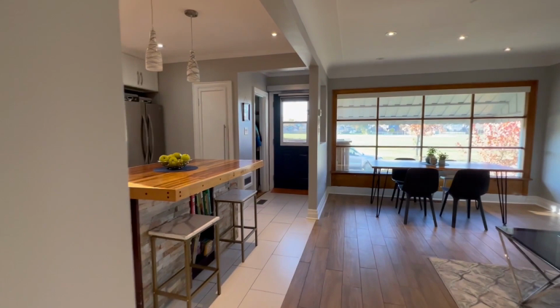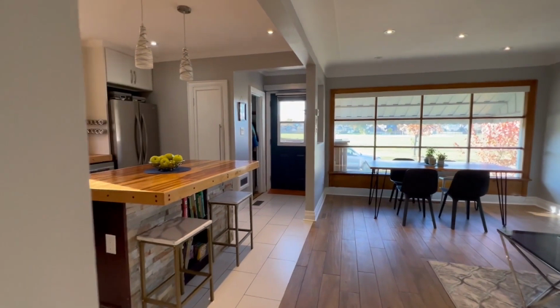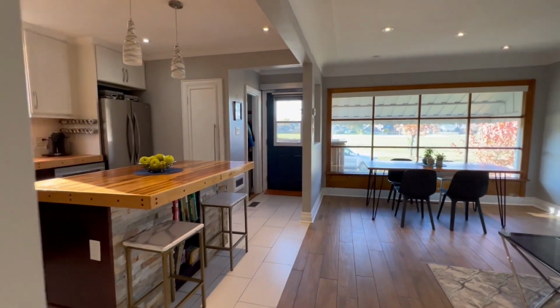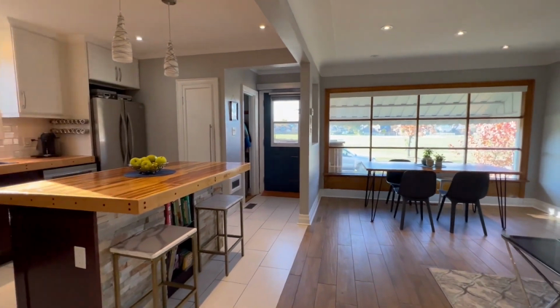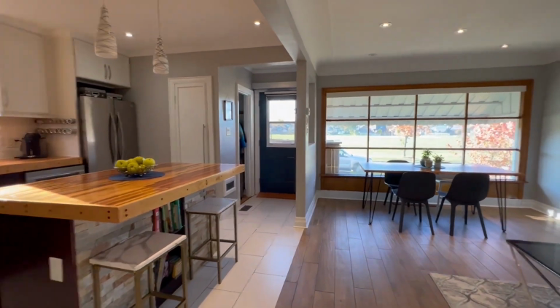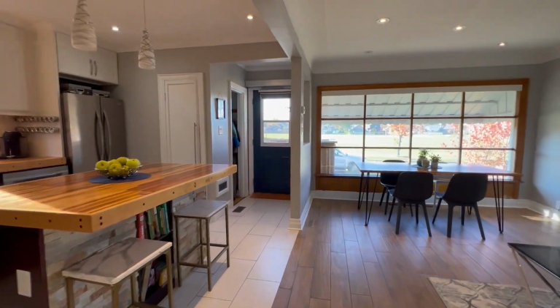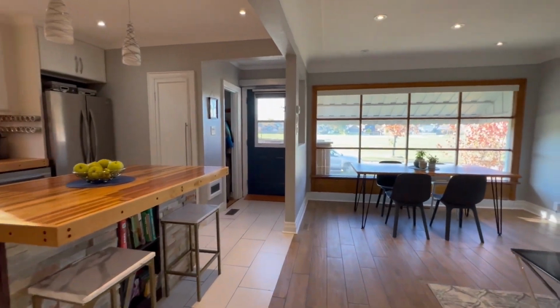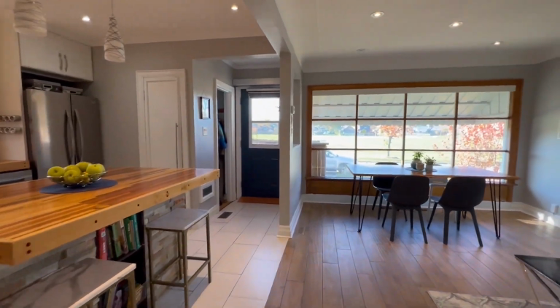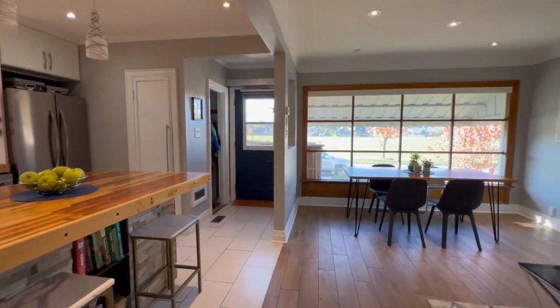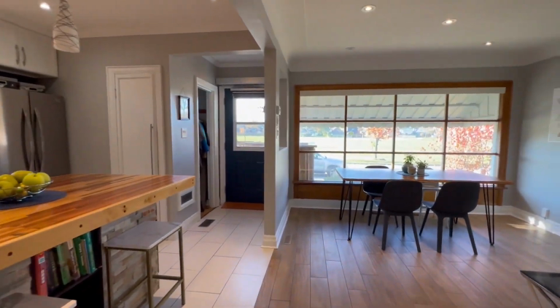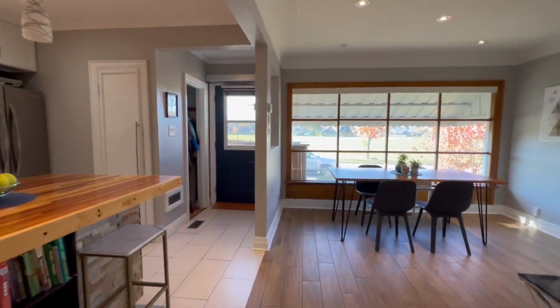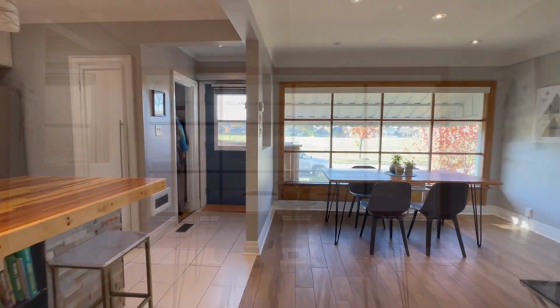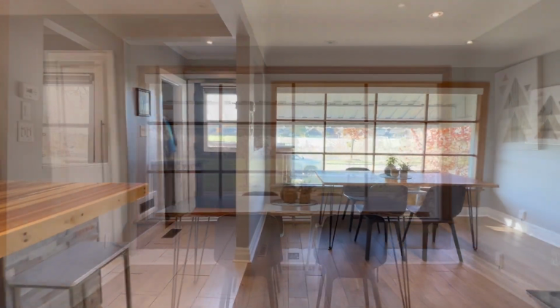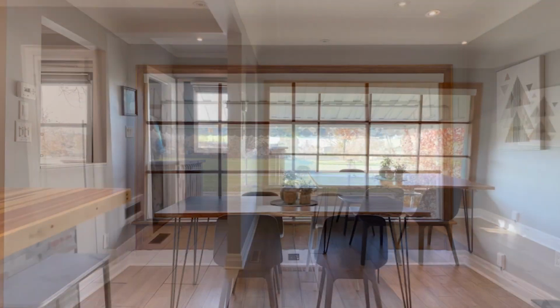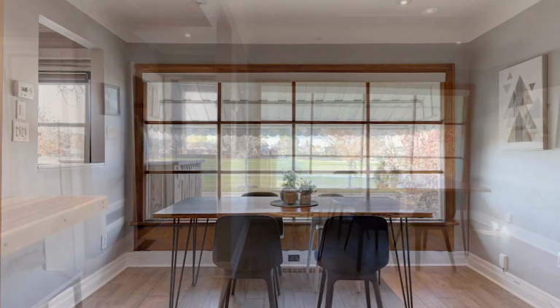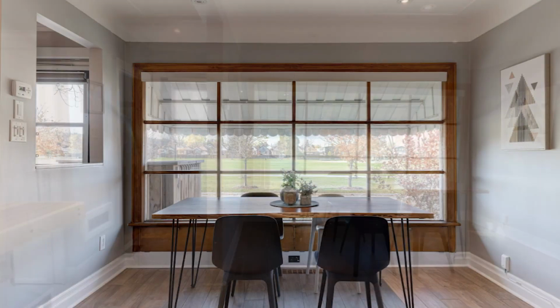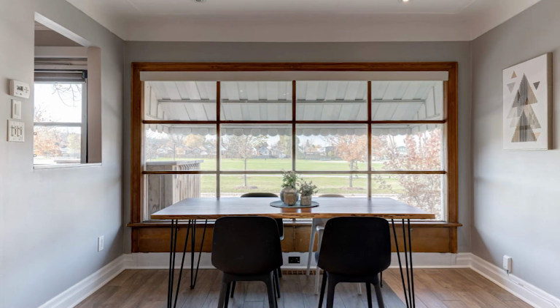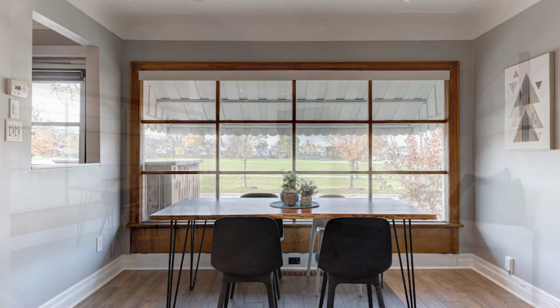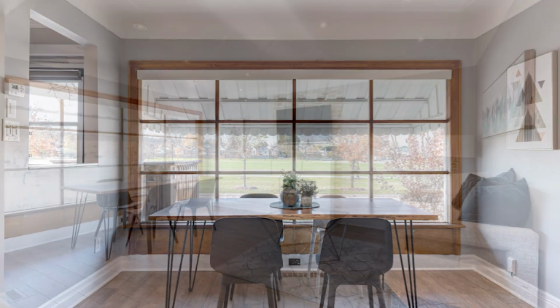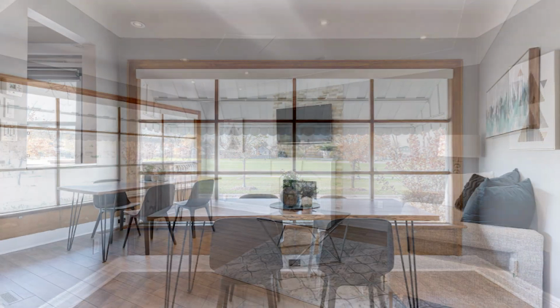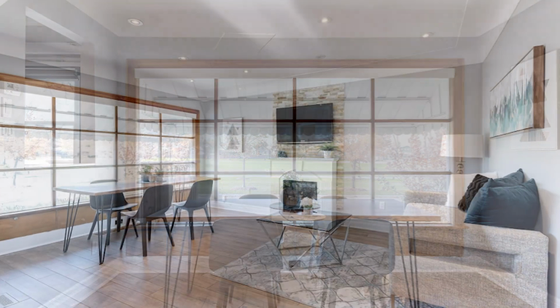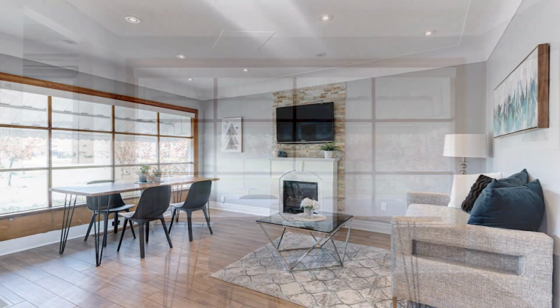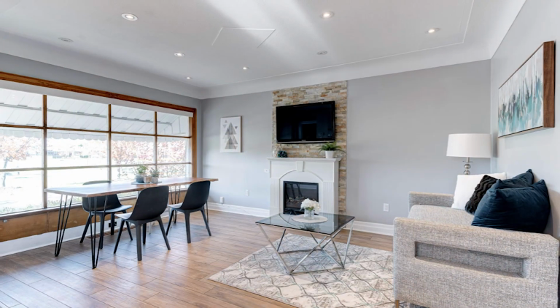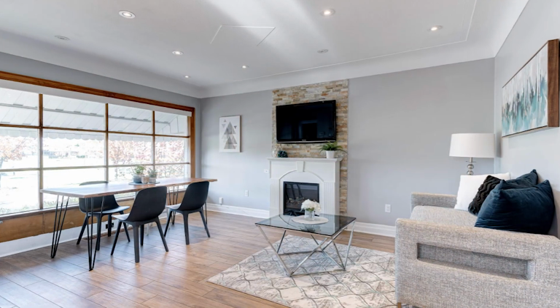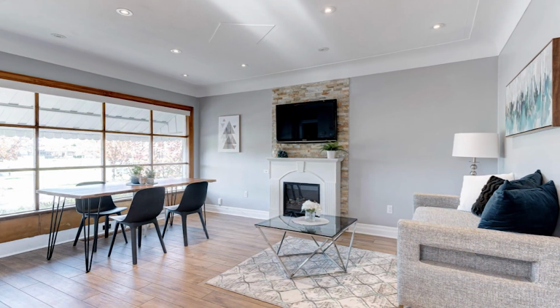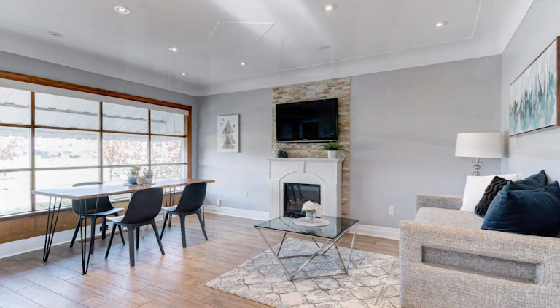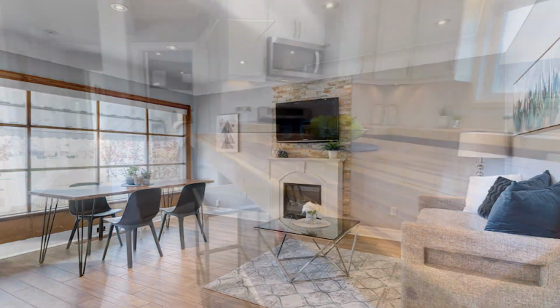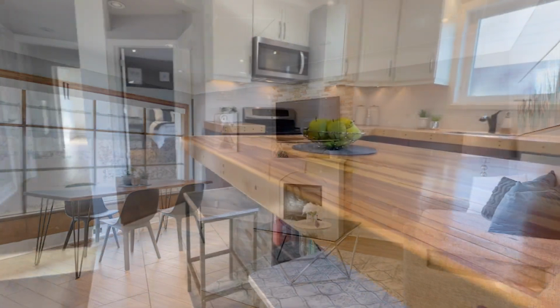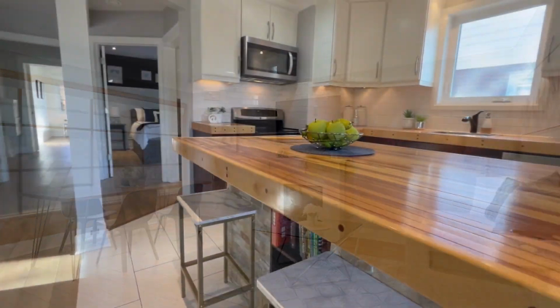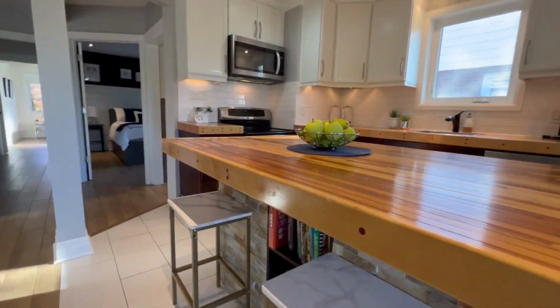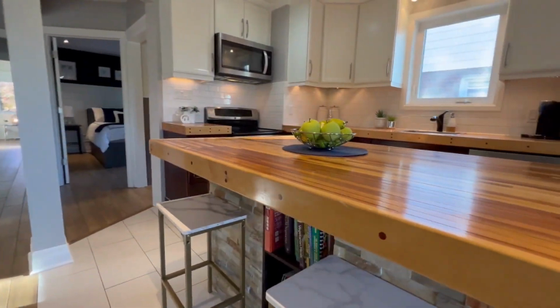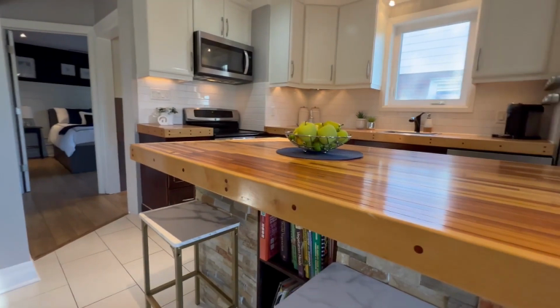The open concept great room includes the dining room, living room and kitchen.